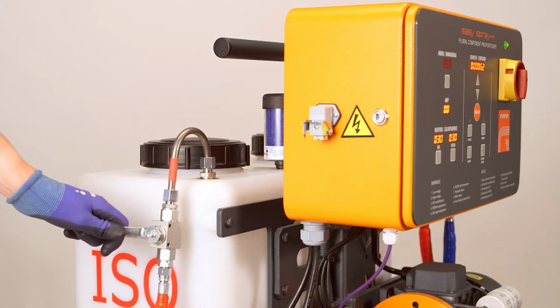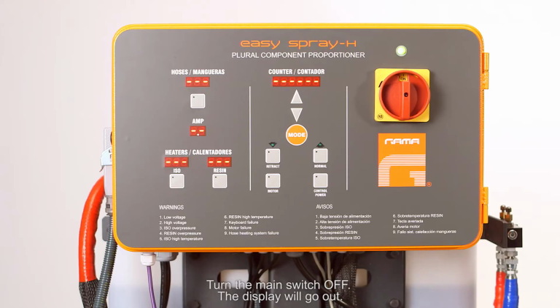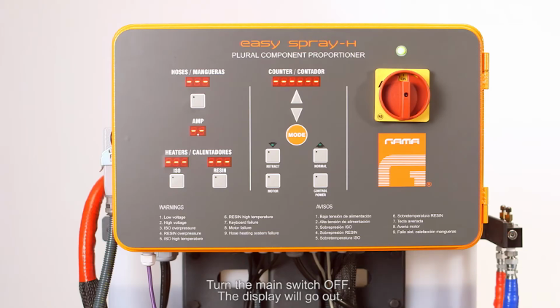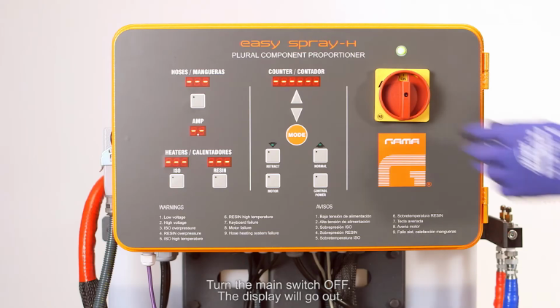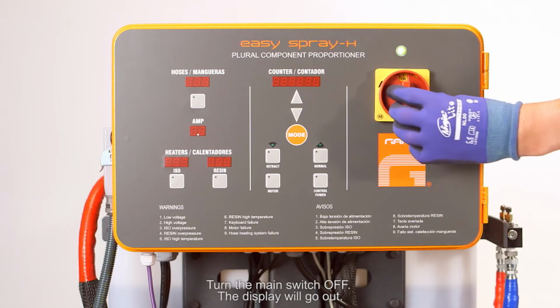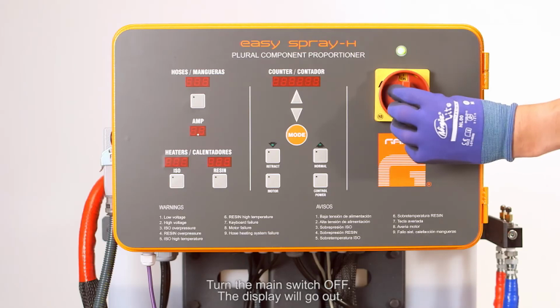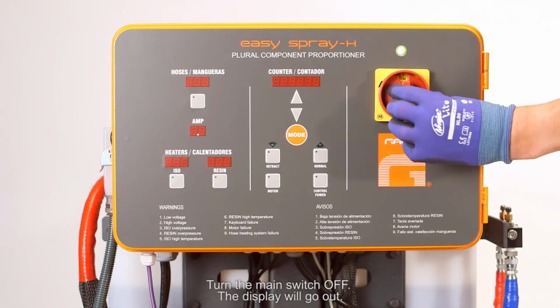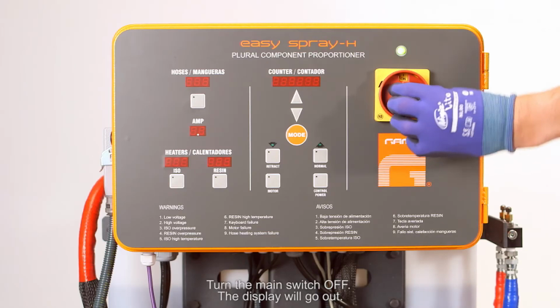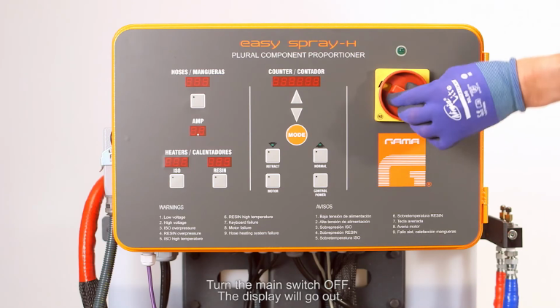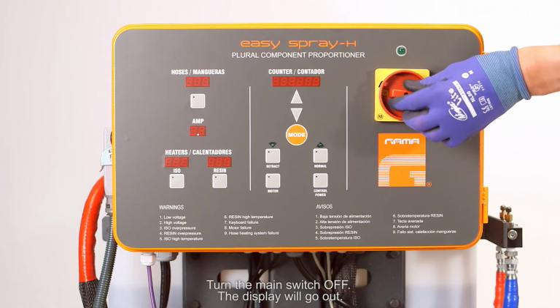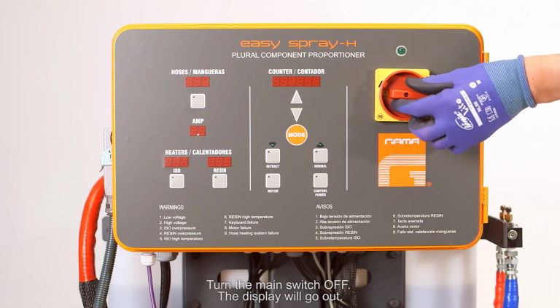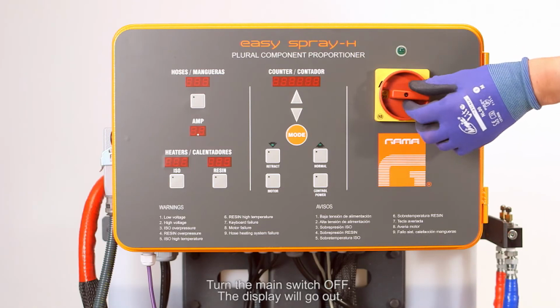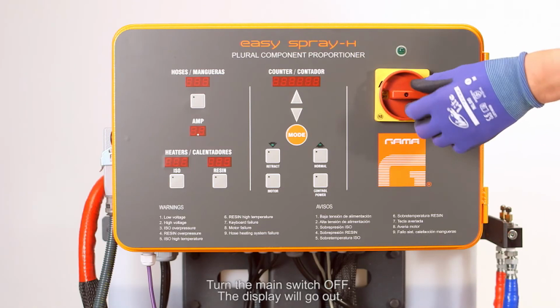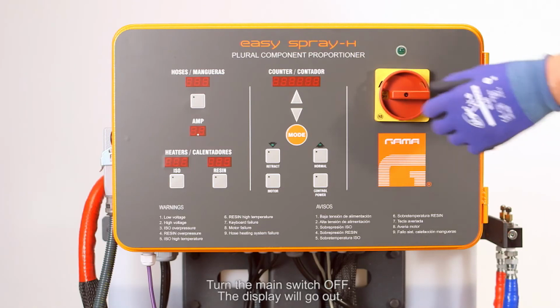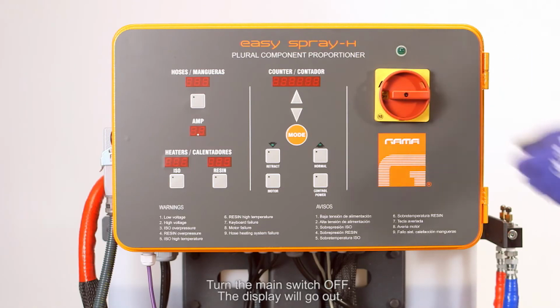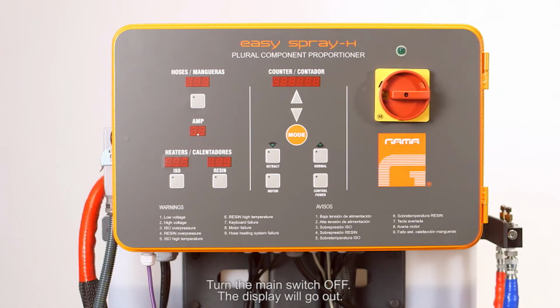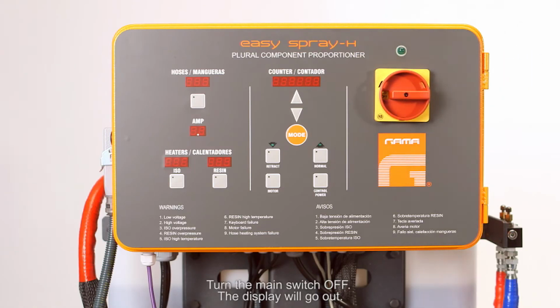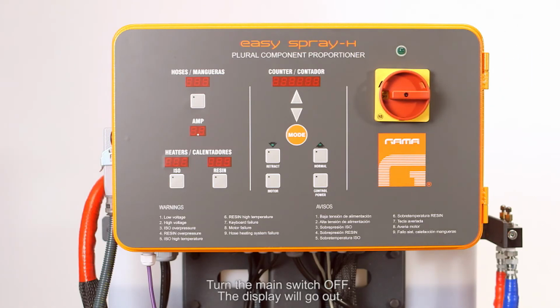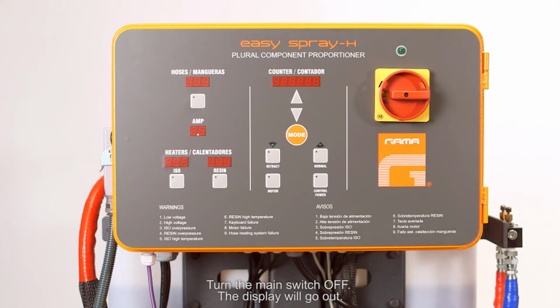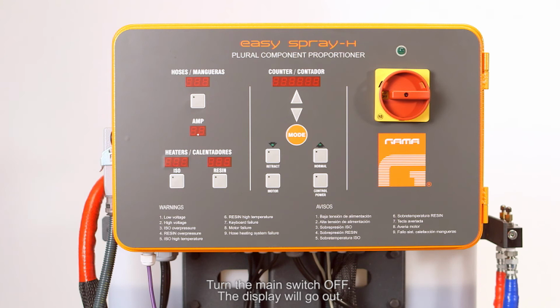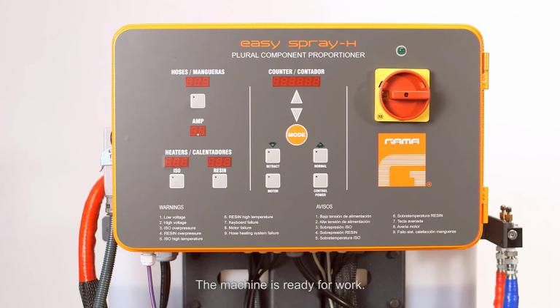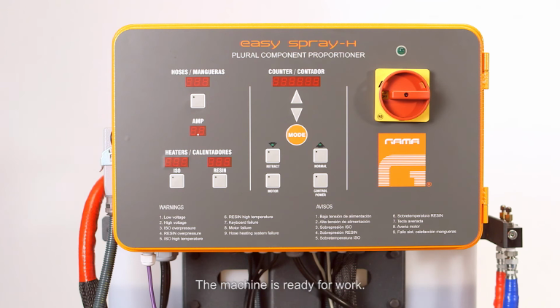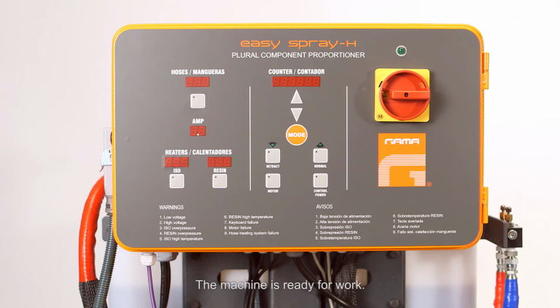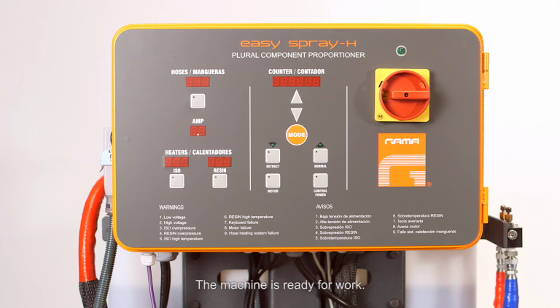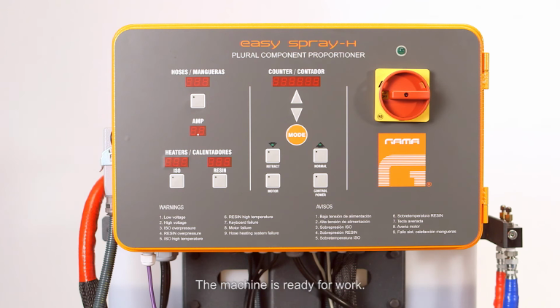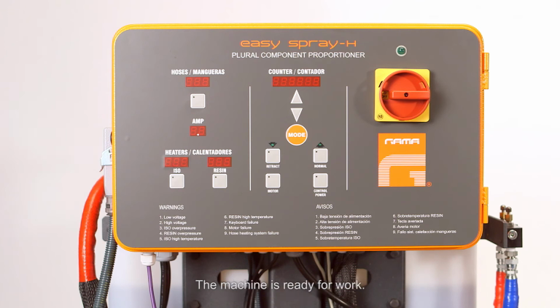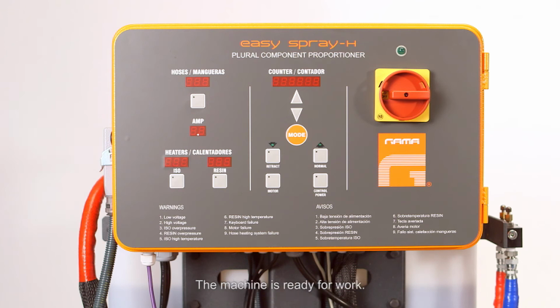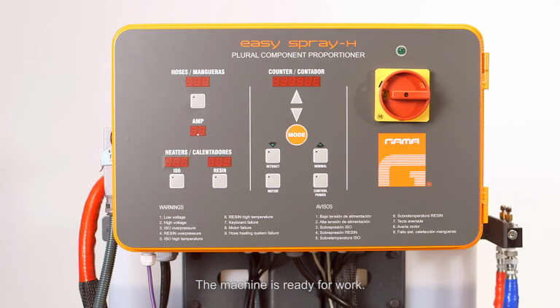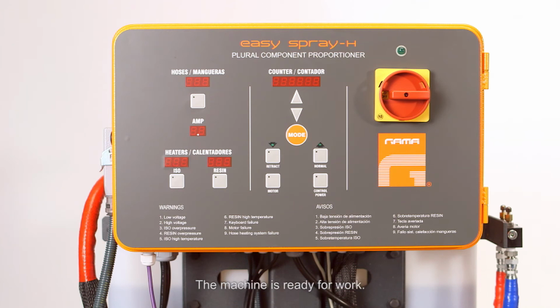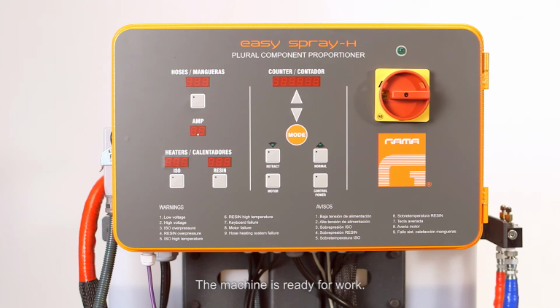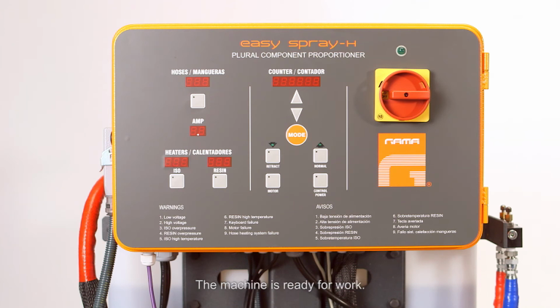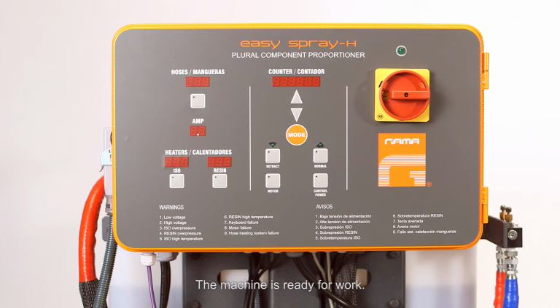Turn the main switch off; the display will go out. The machine is ready for work.